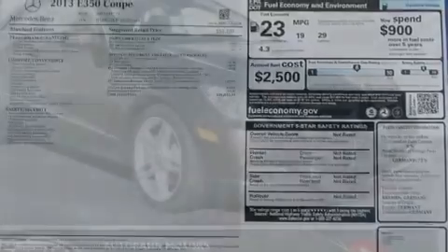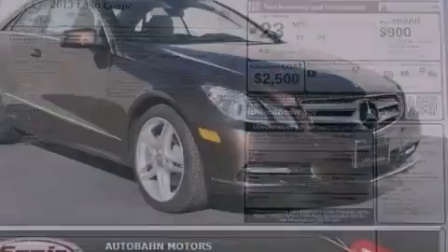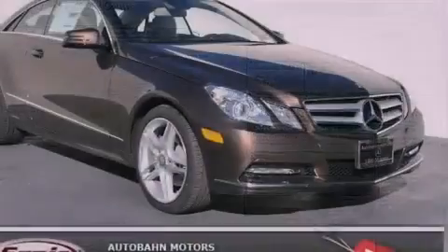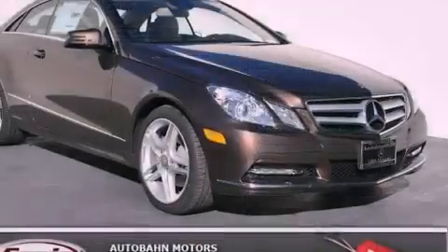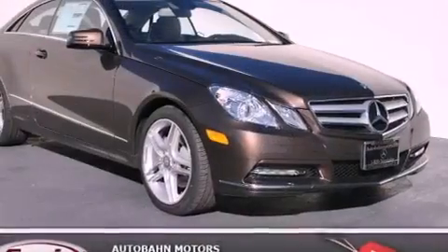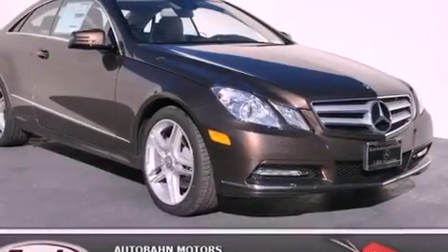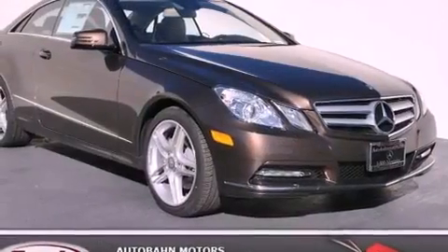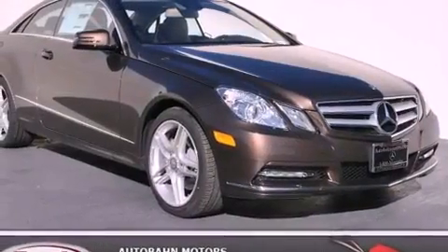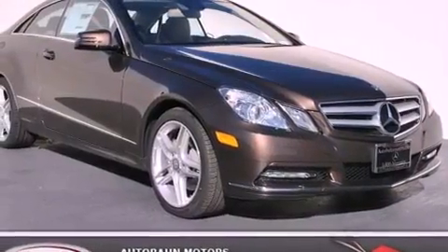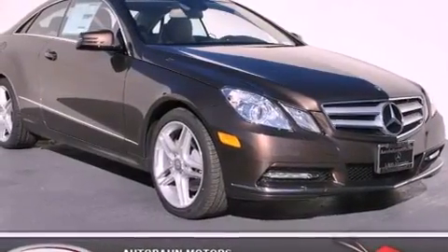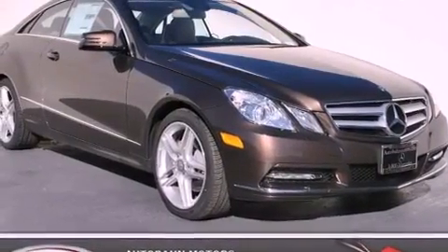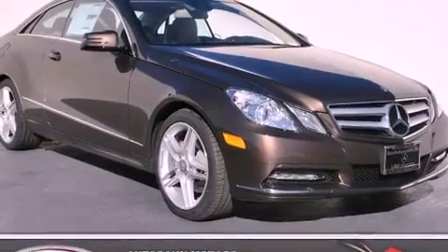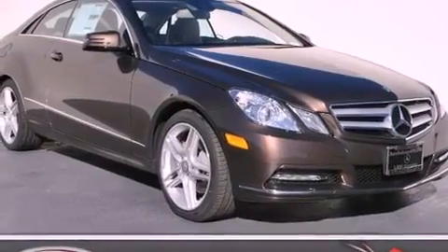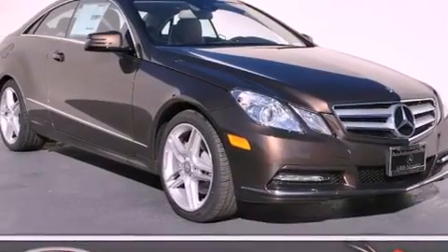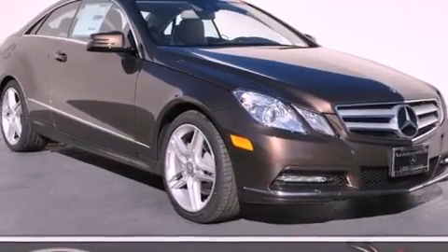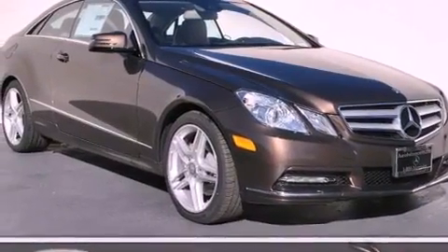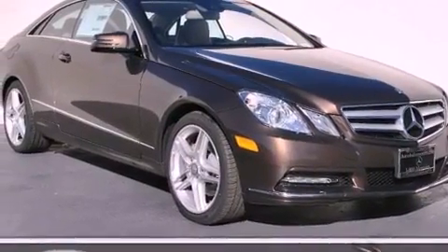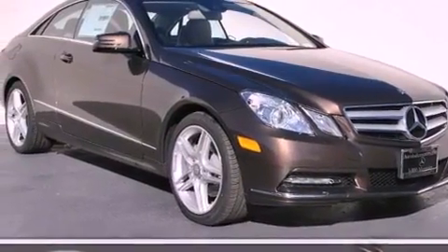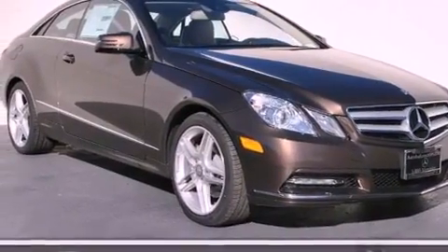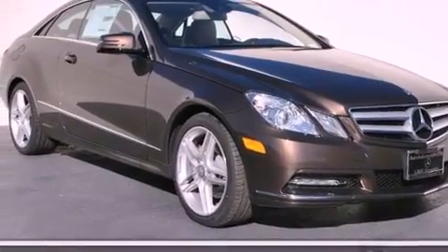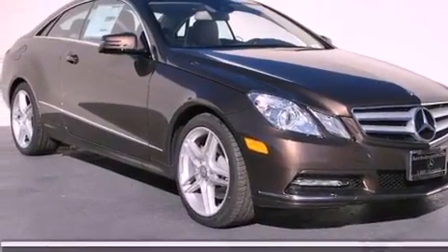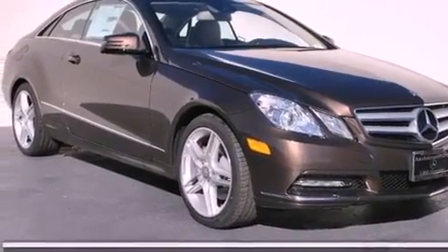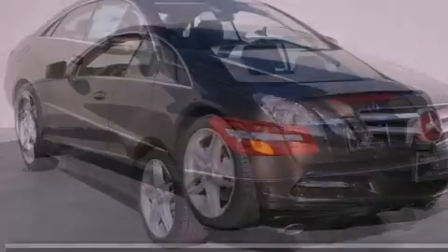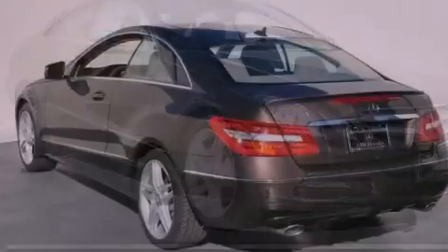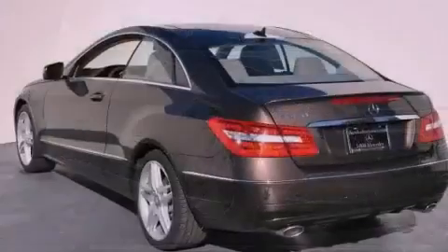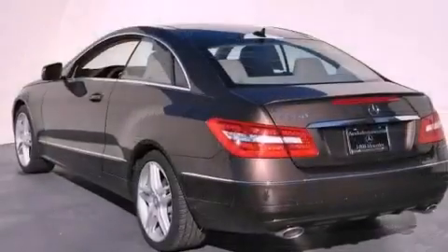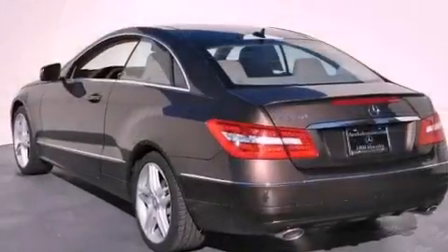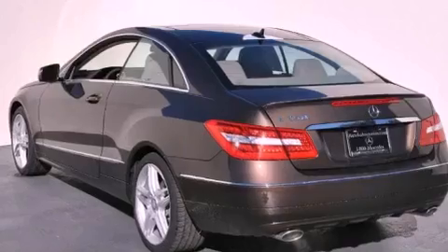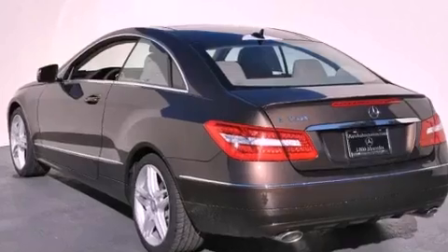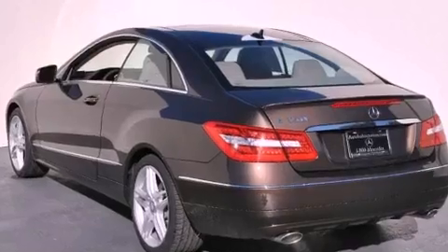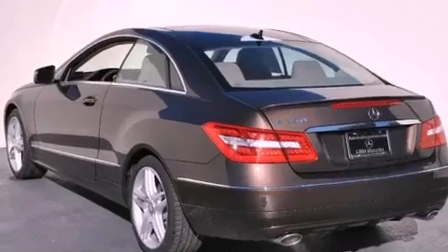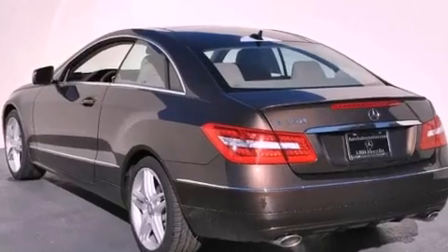With an EPA estimated rating of 29 miles per gallon on the highway, this automobile pays off in the long run.